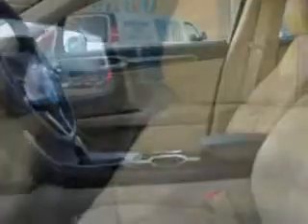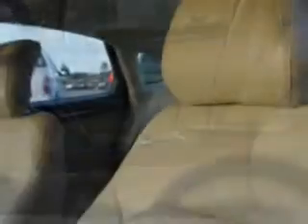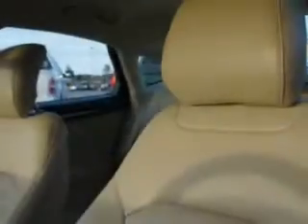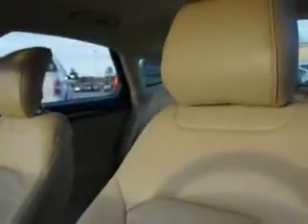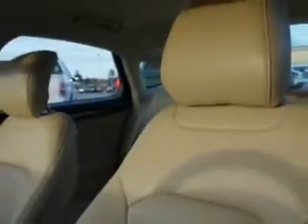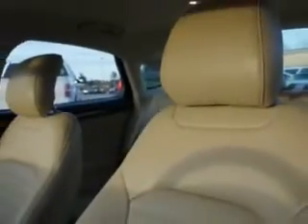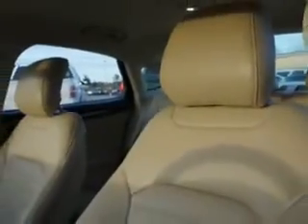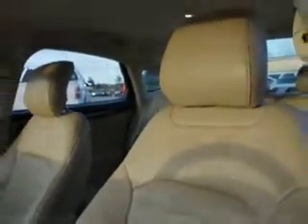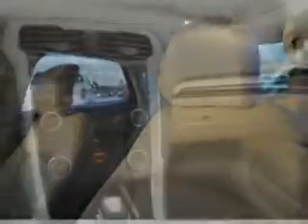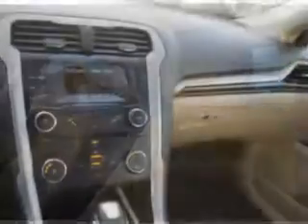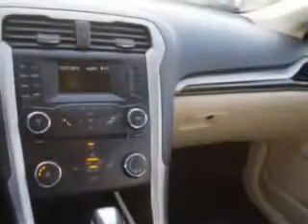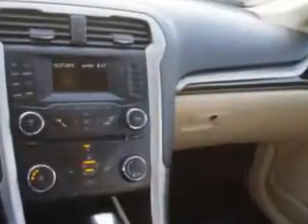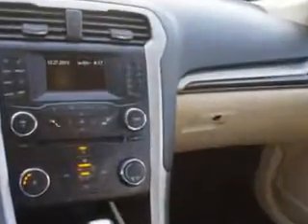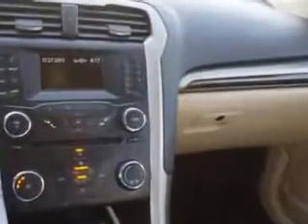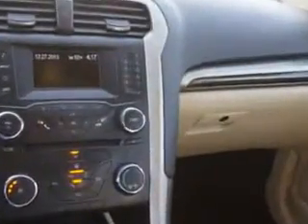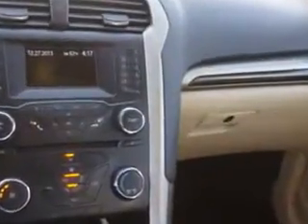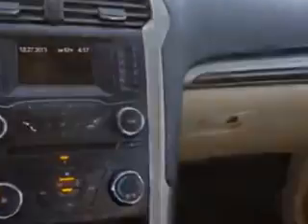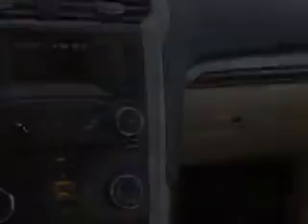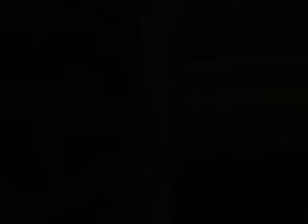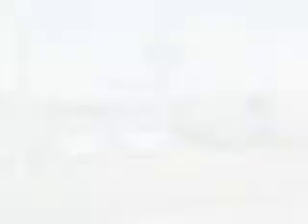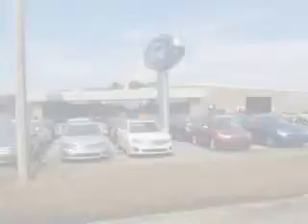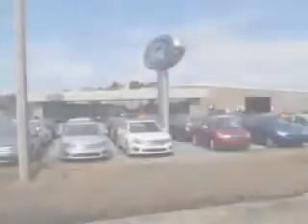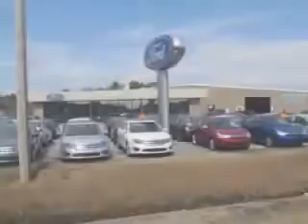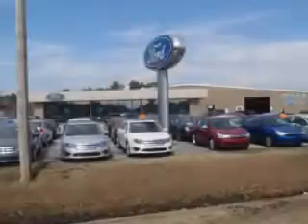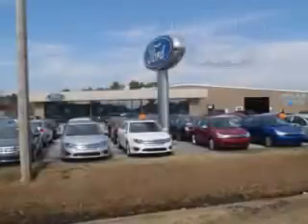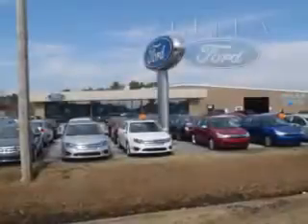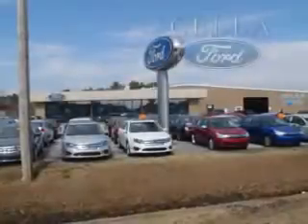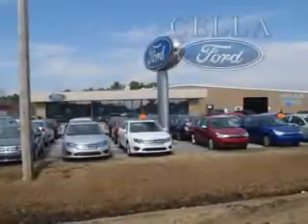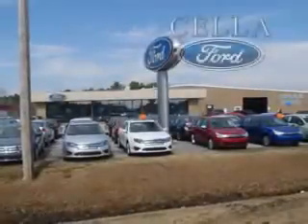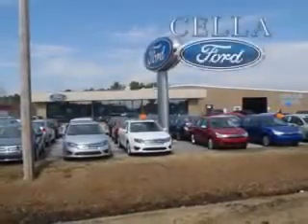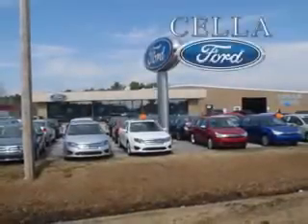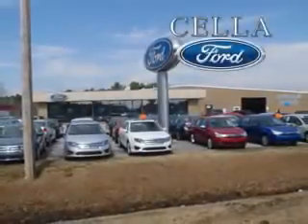See us at Sella Ford today. Sella Ford, creating customers for life.